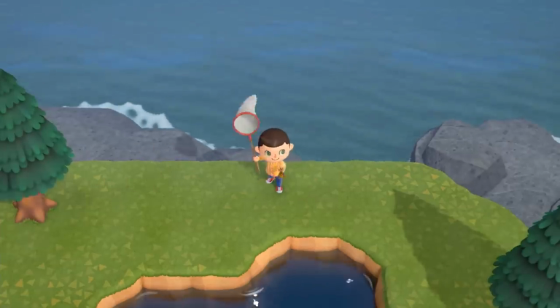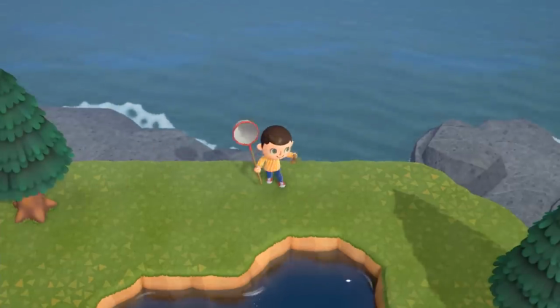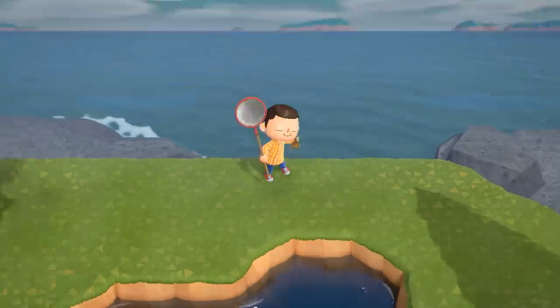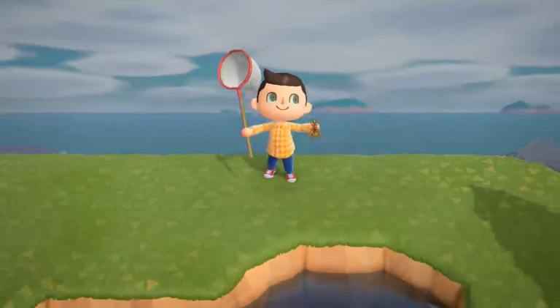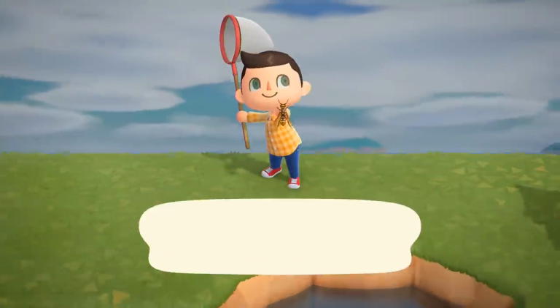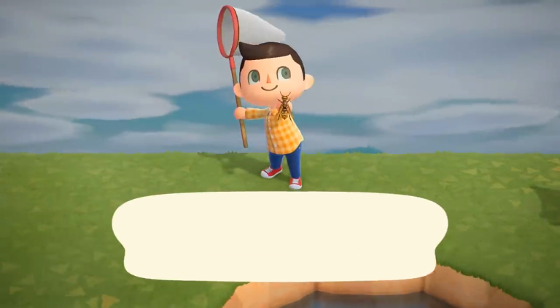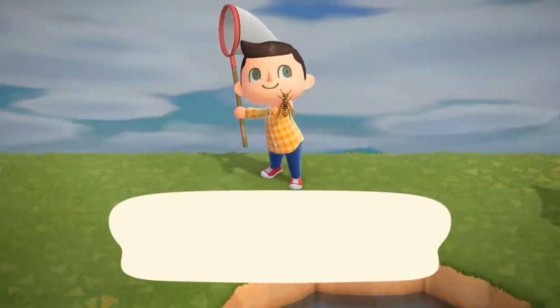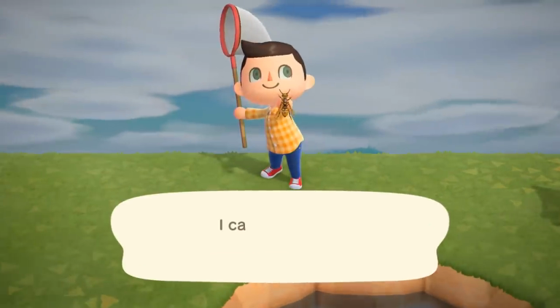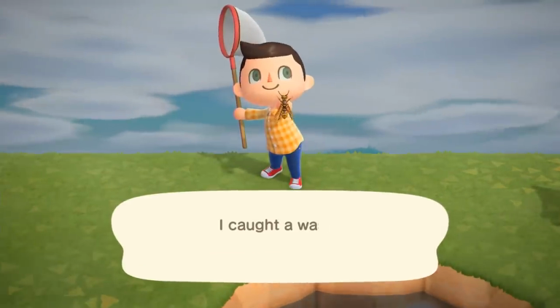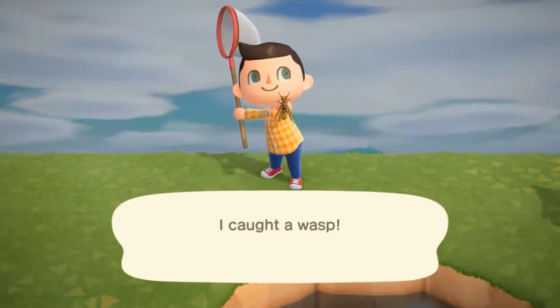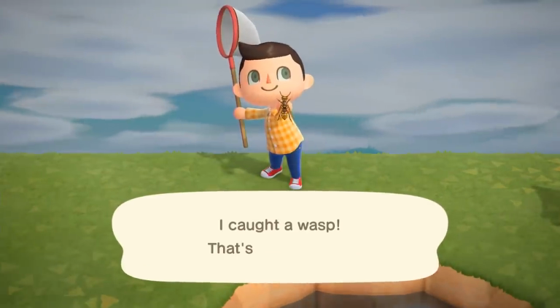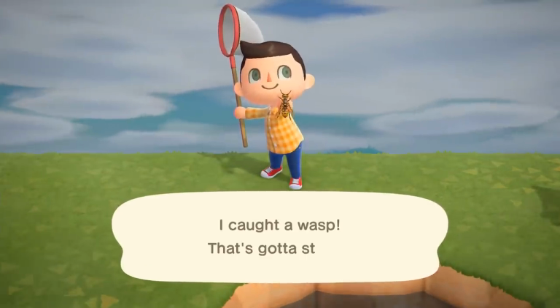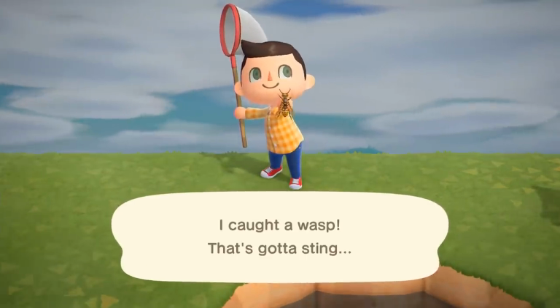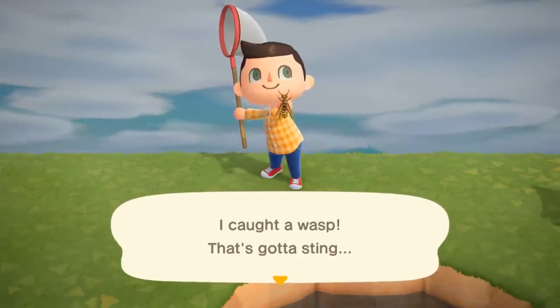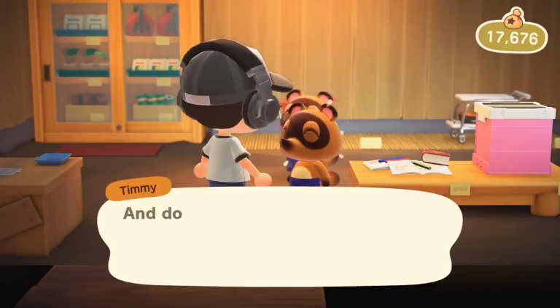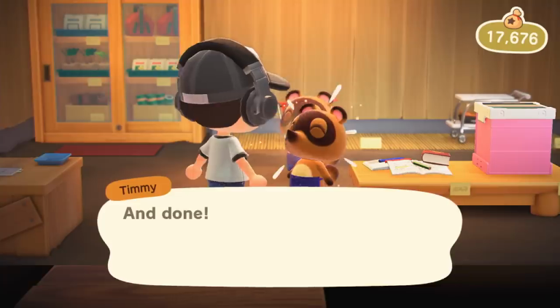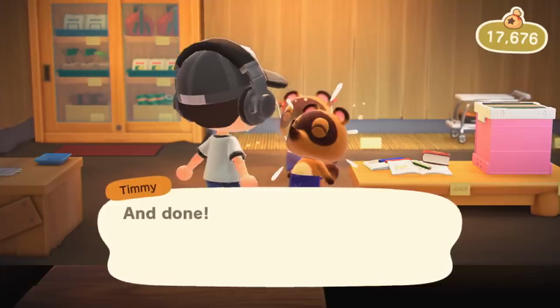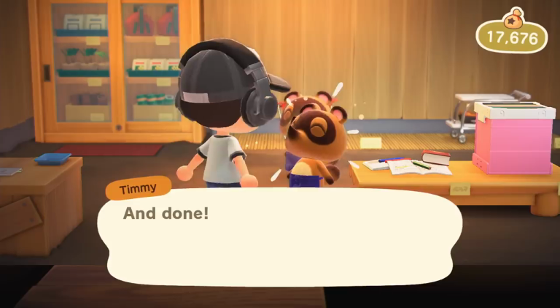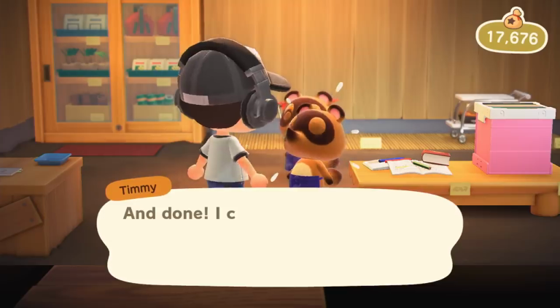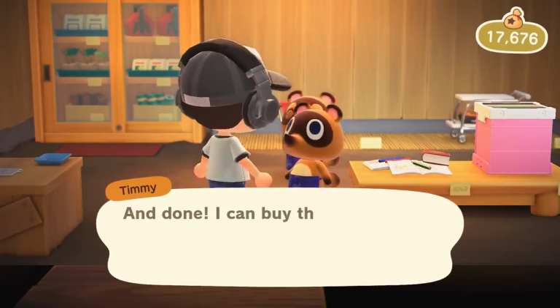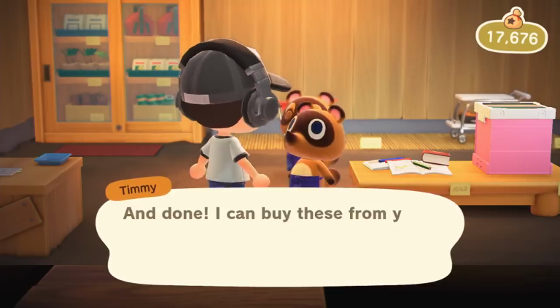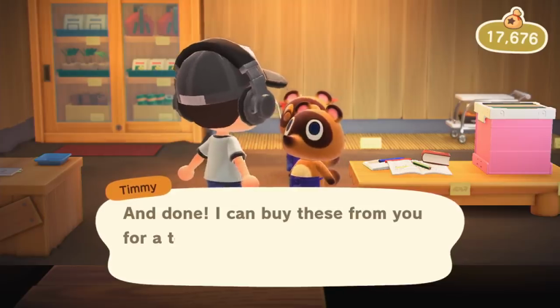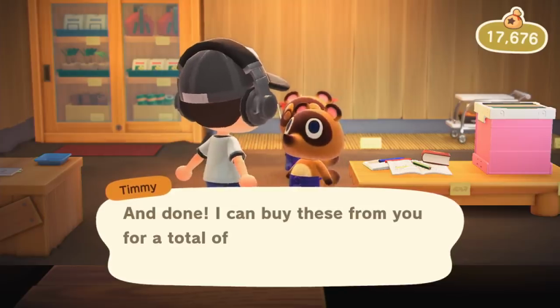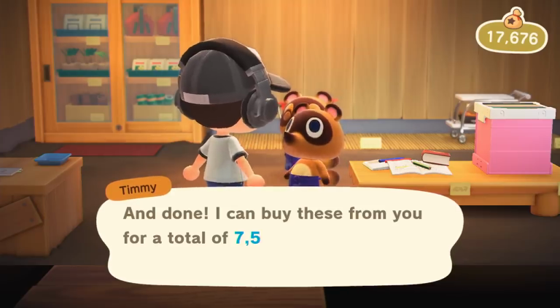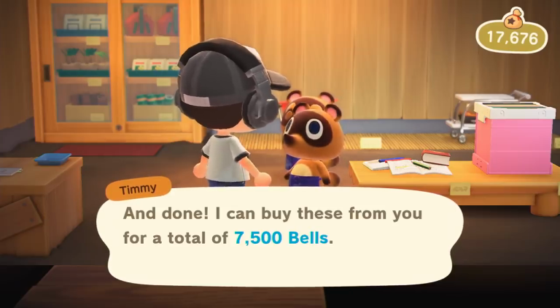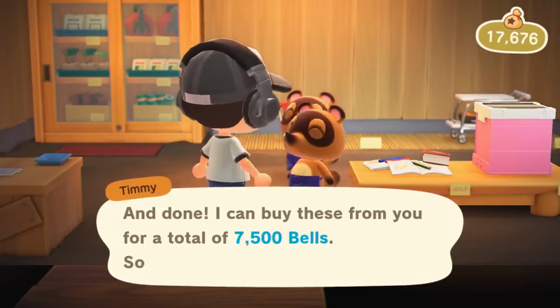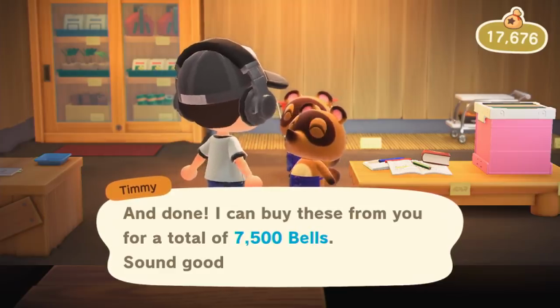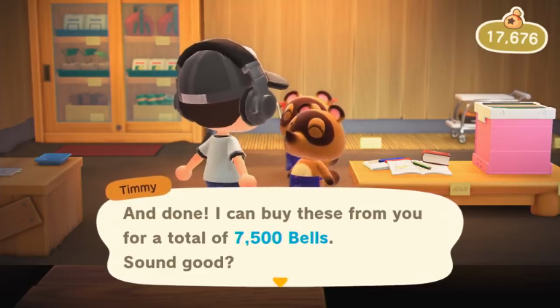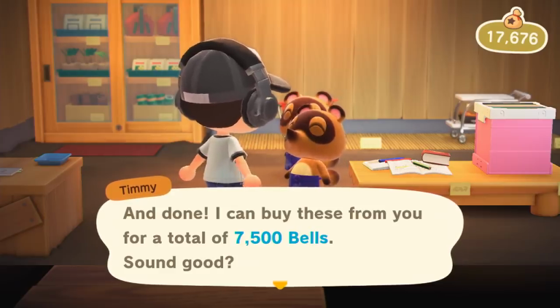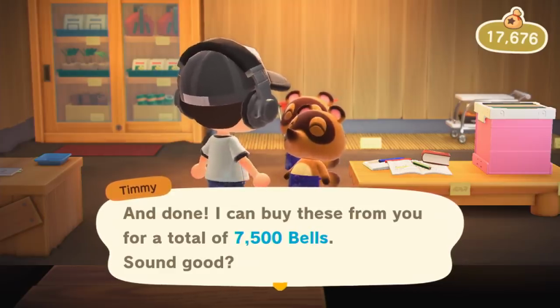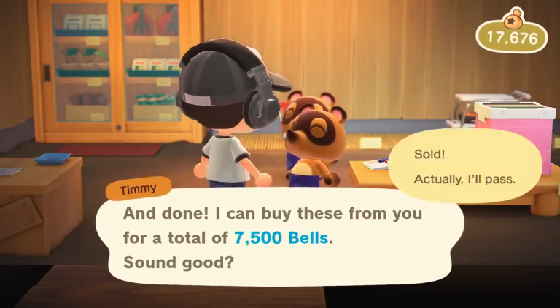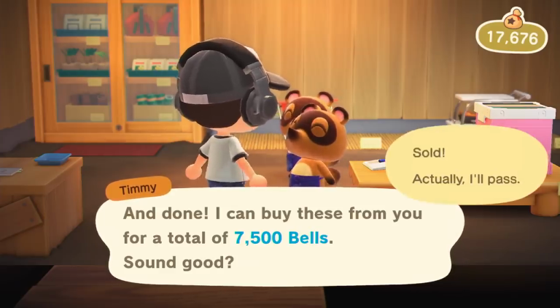If protecting your face wasn't a good enough reason to catch a wasp, you can also sell them for 2,500 bells each.